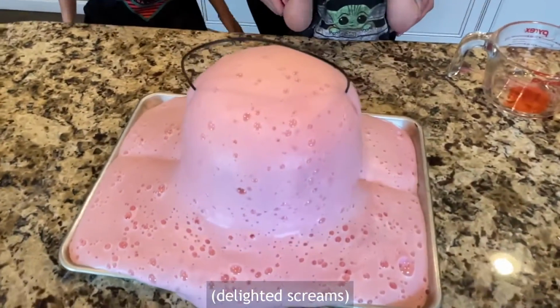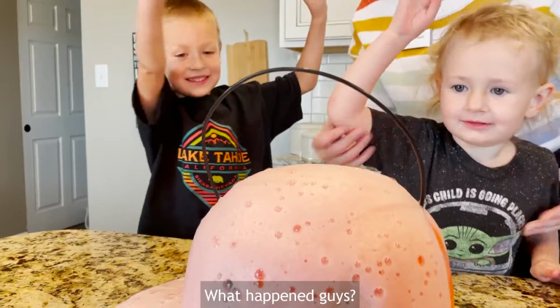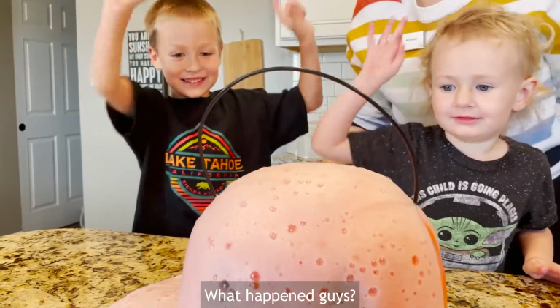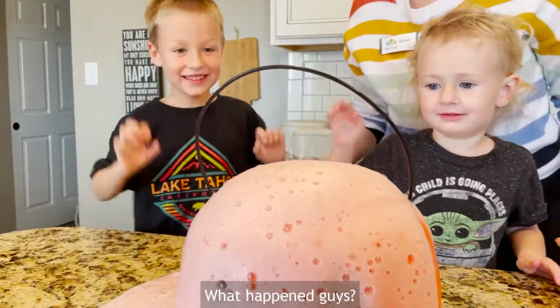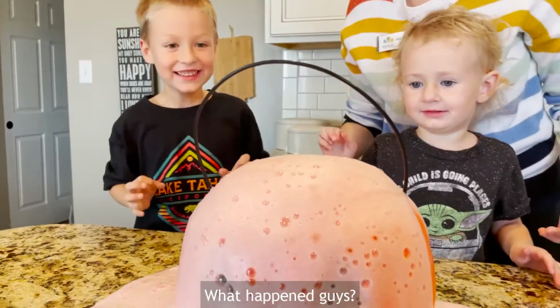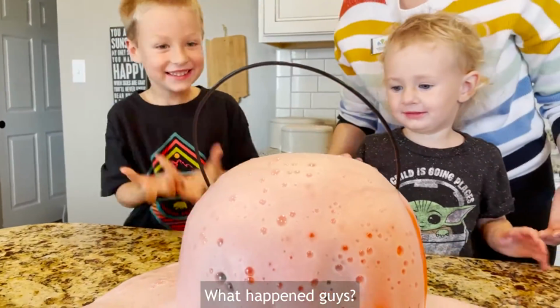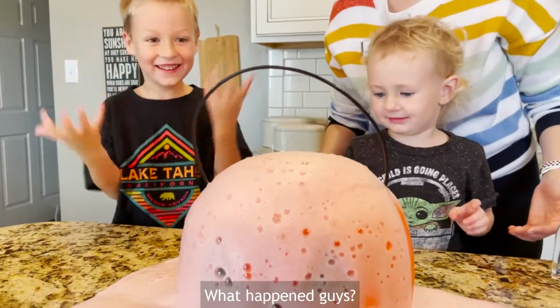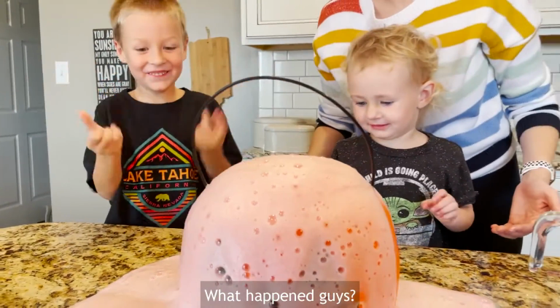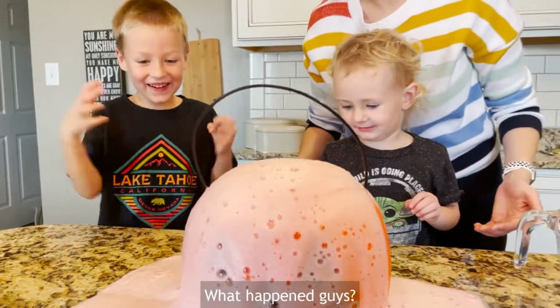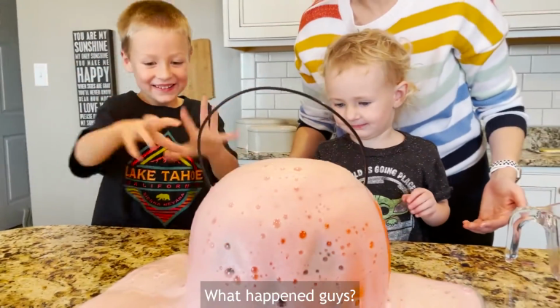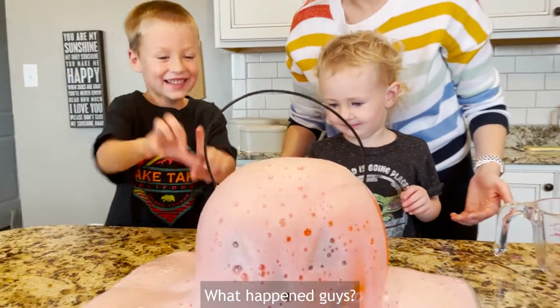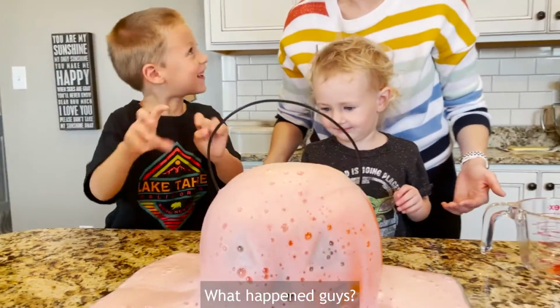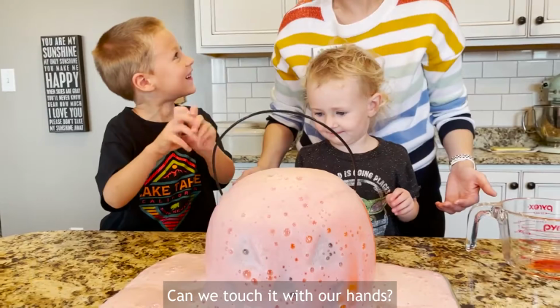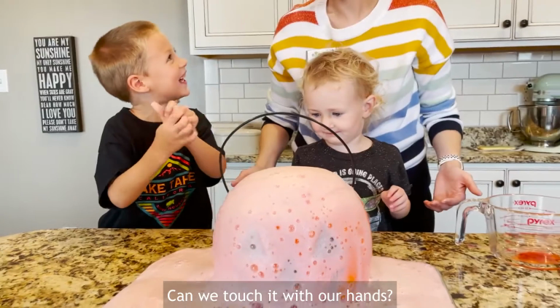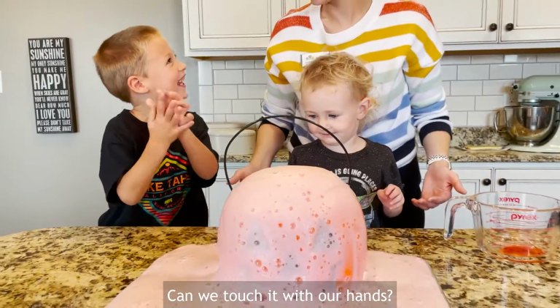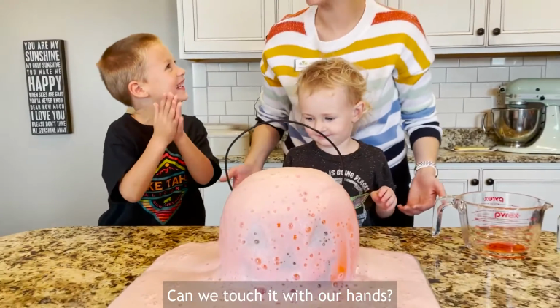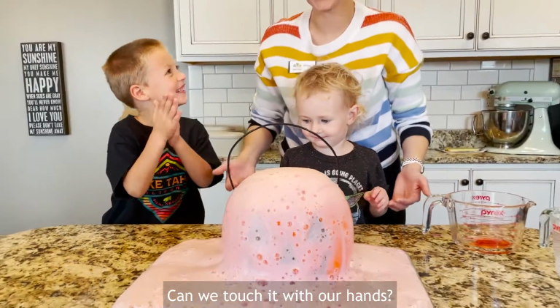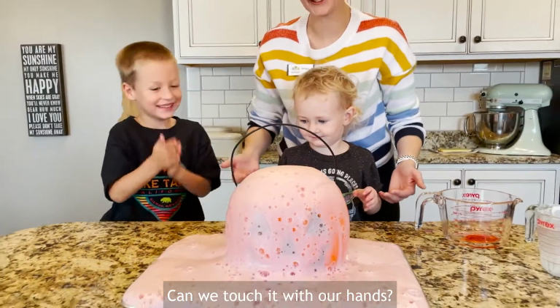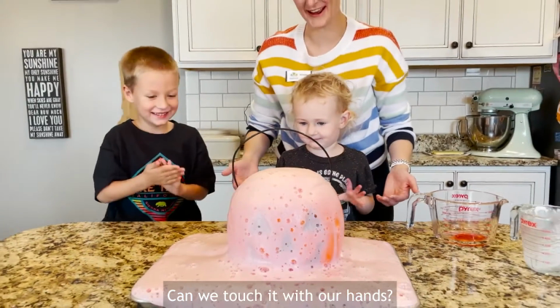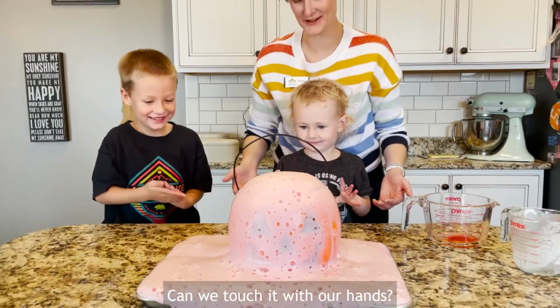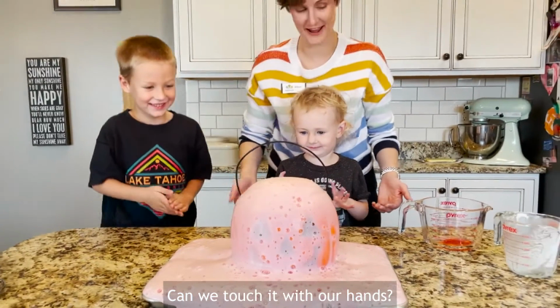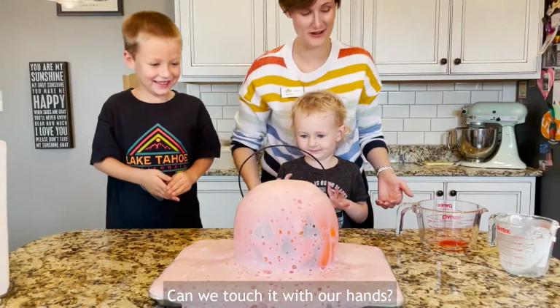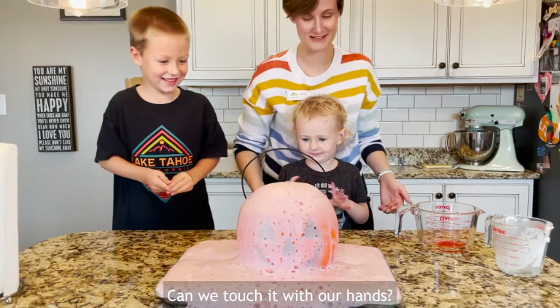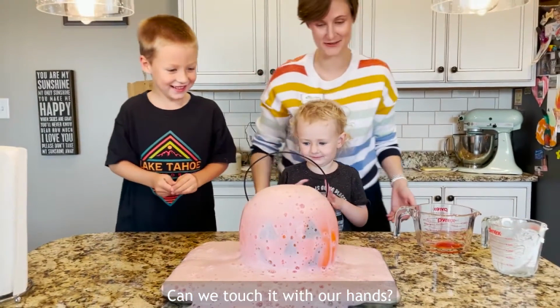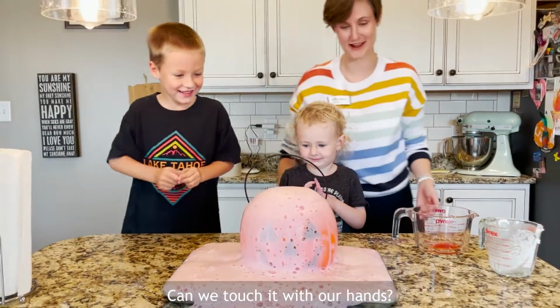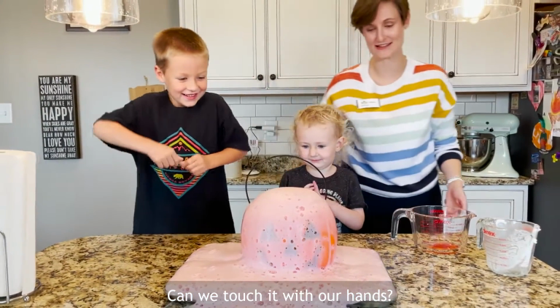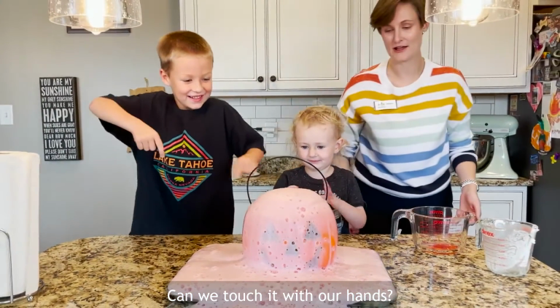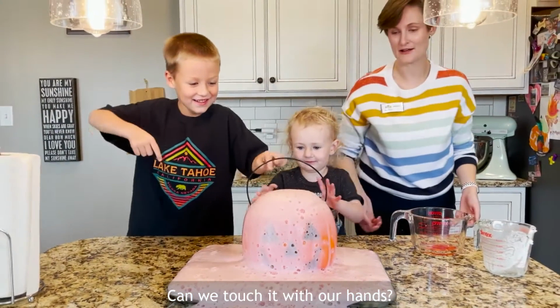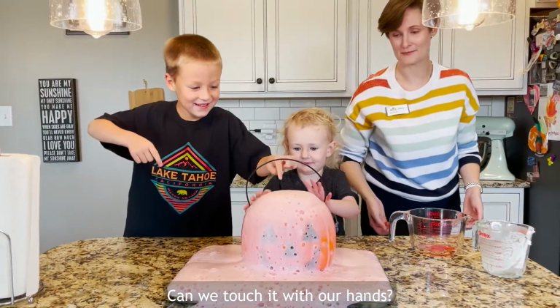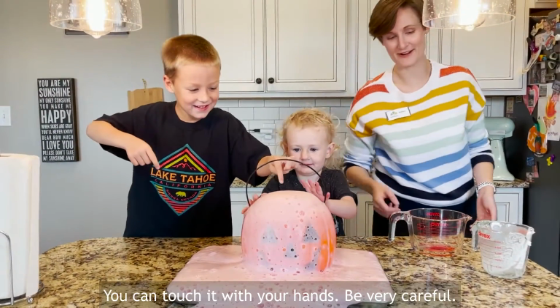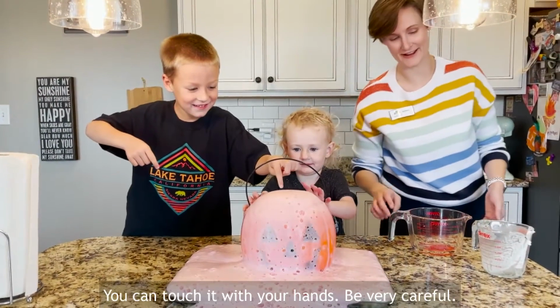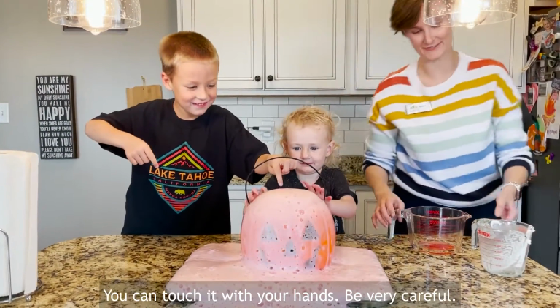What happened, guys? It's so small. You can touch it with your hands — be very careful.